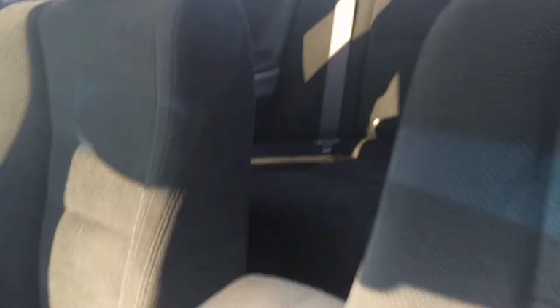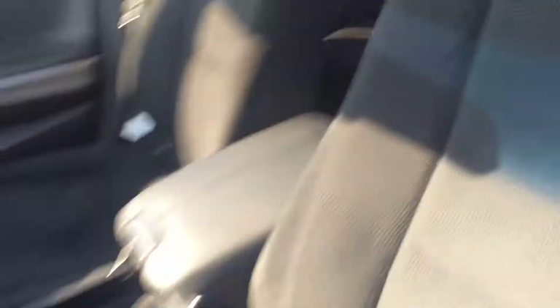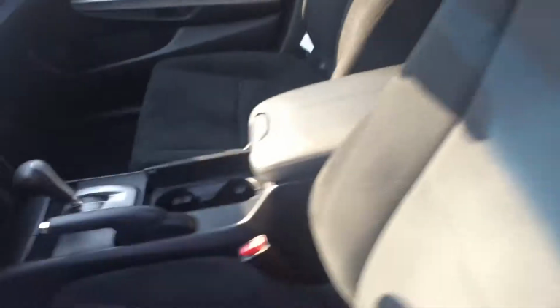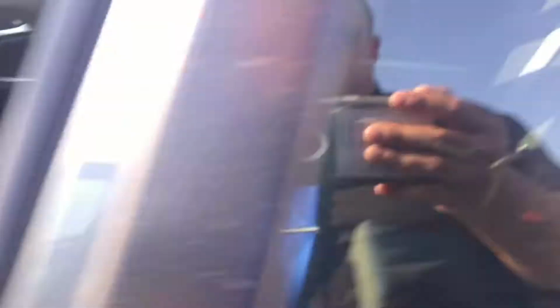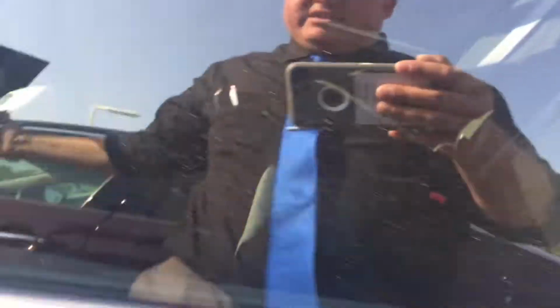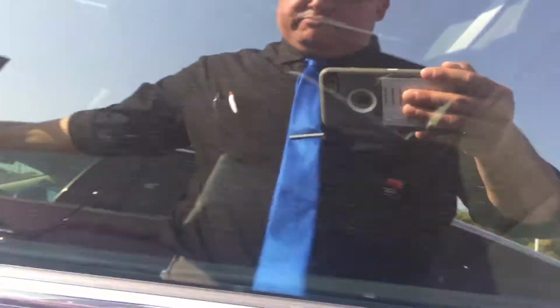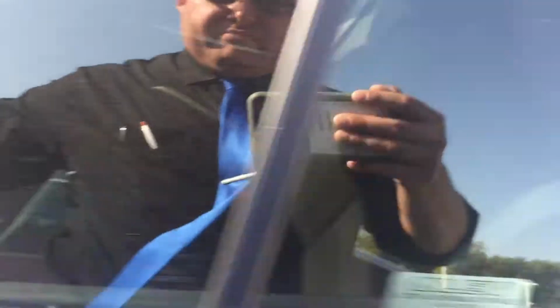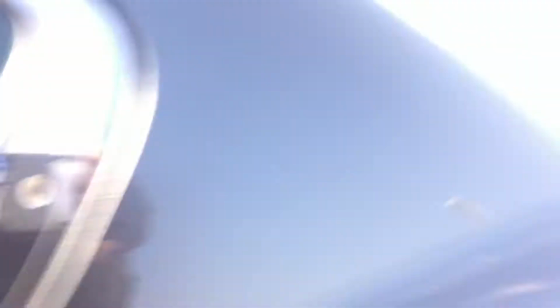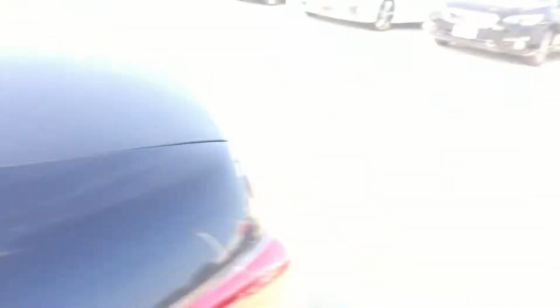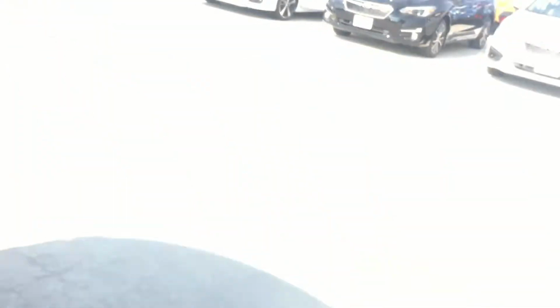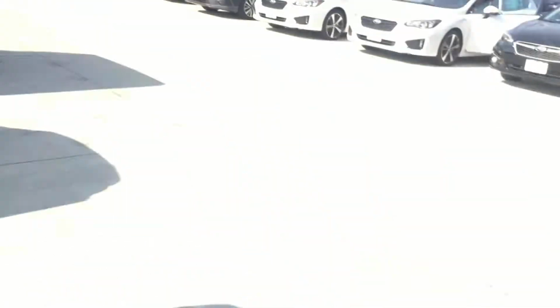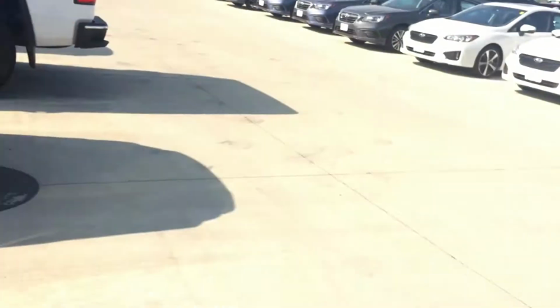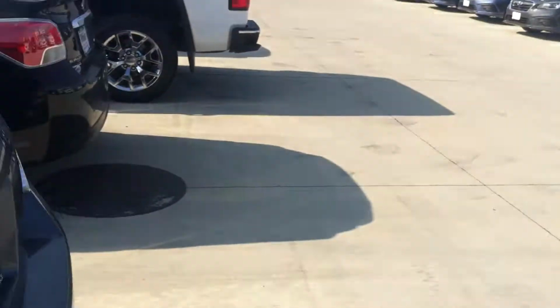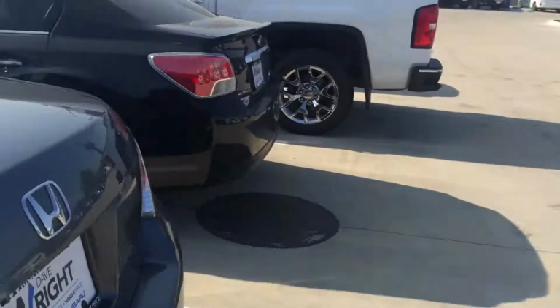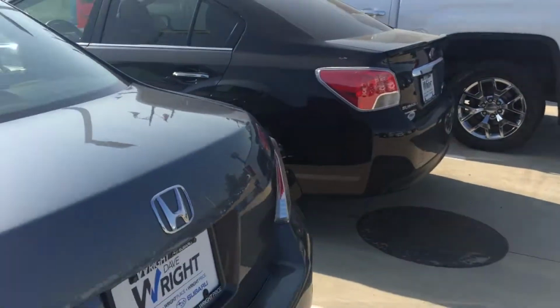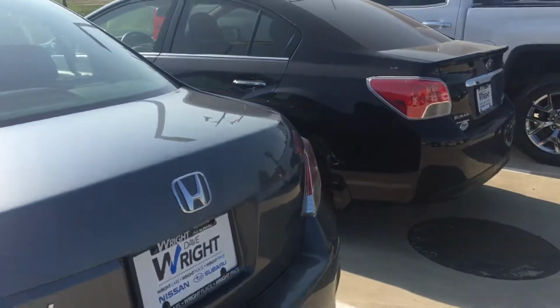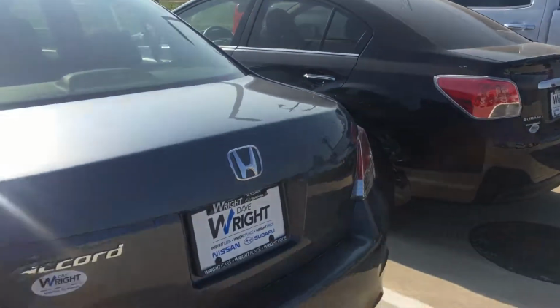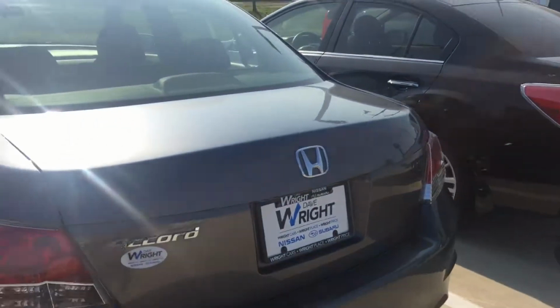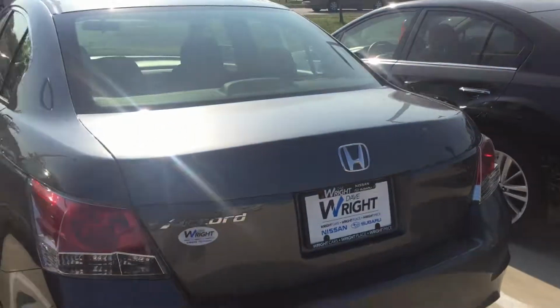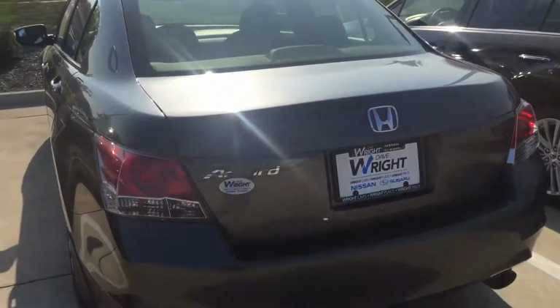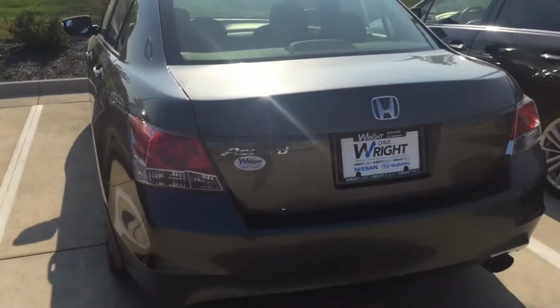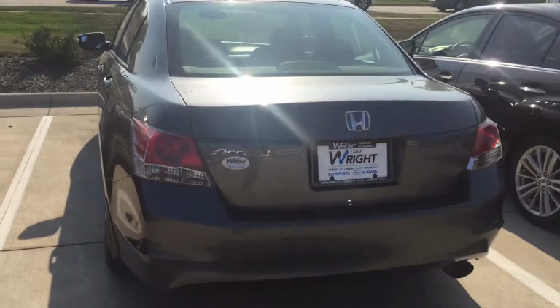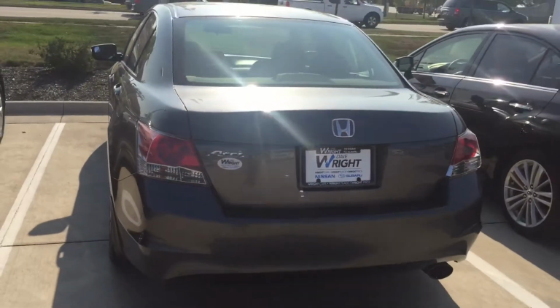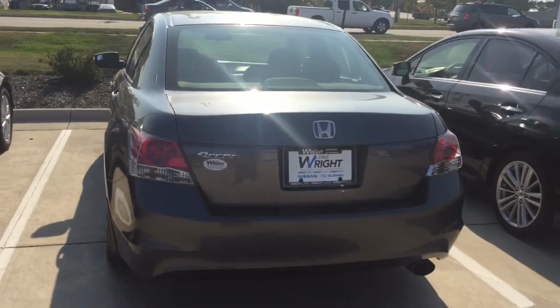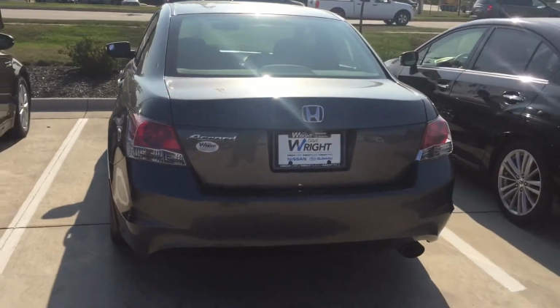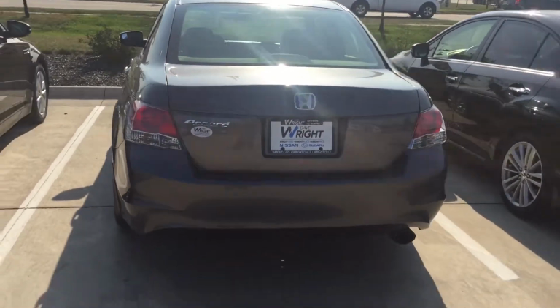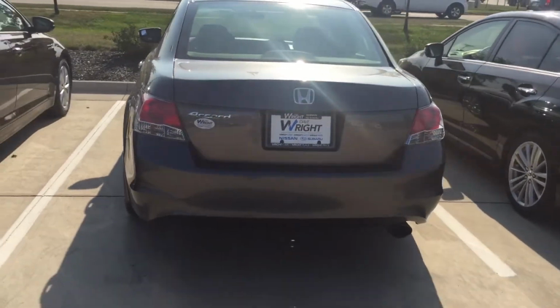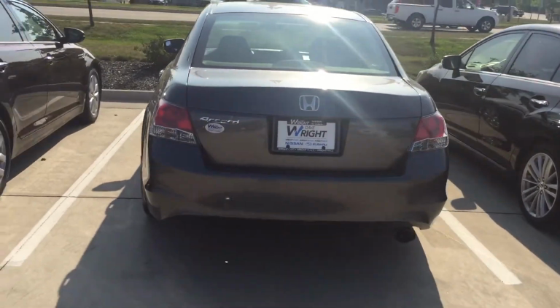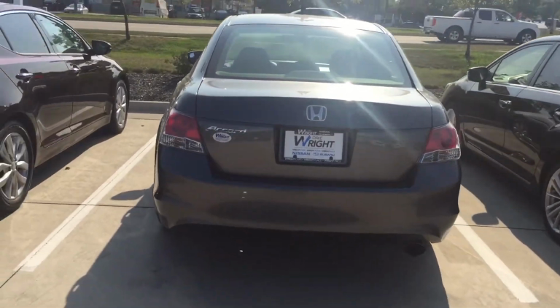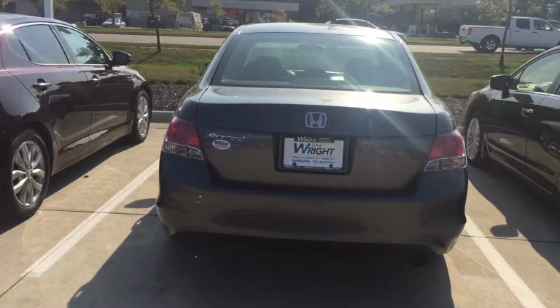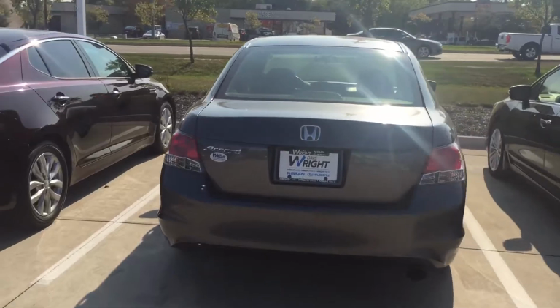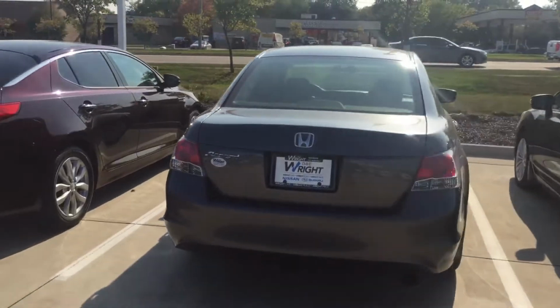This thing is beautiful. It has pretty much no dings — just little, little rock chips — but still, this thing is immaculate.